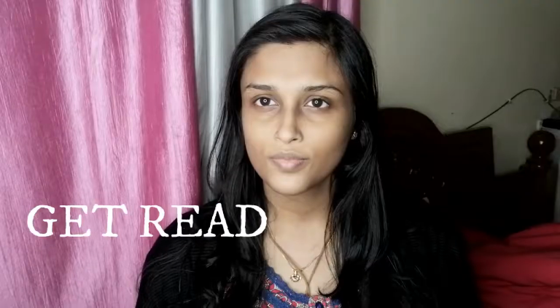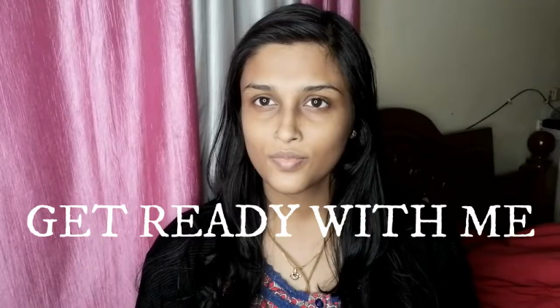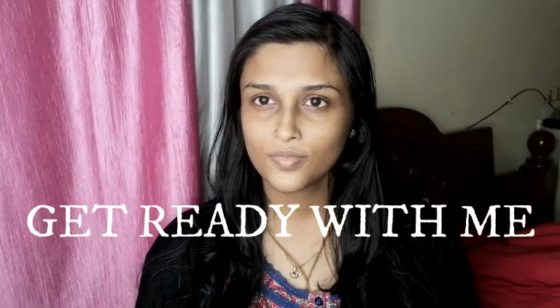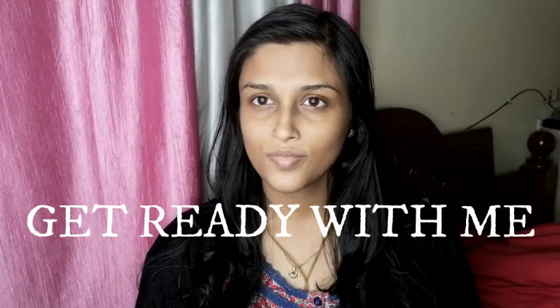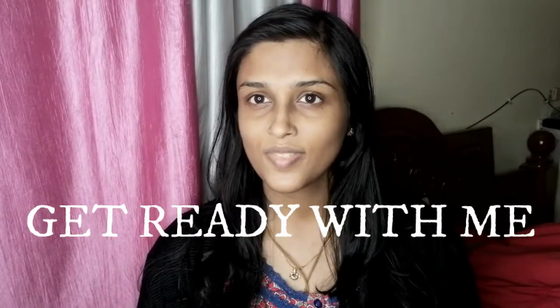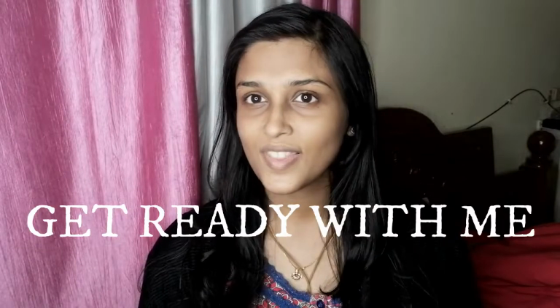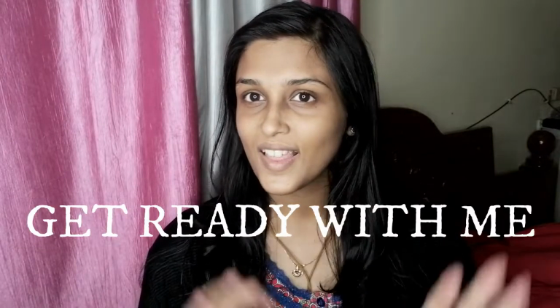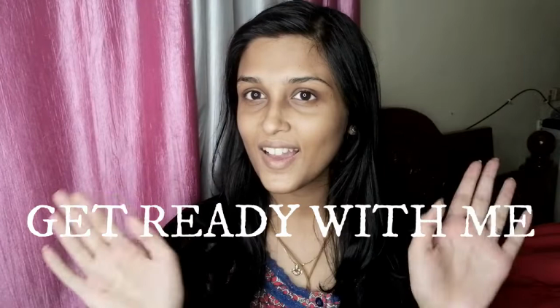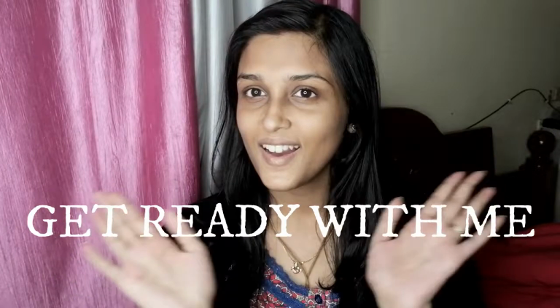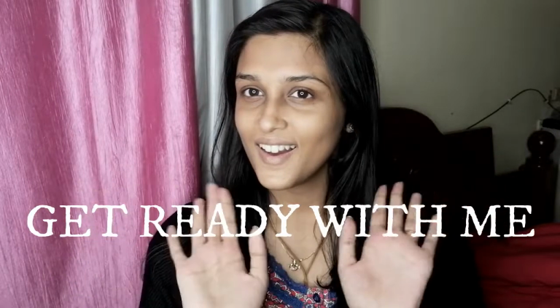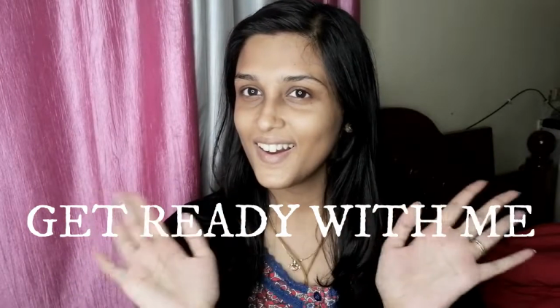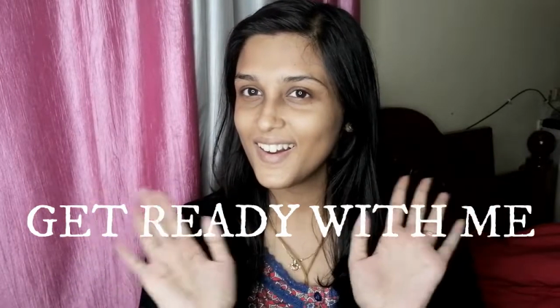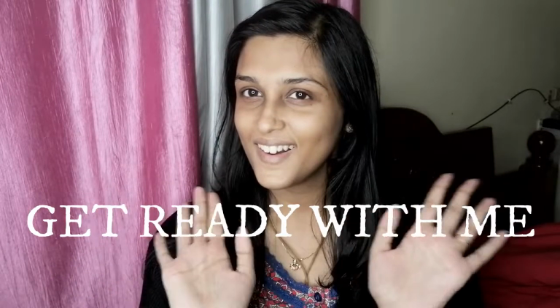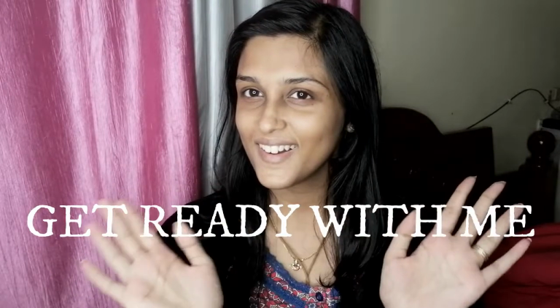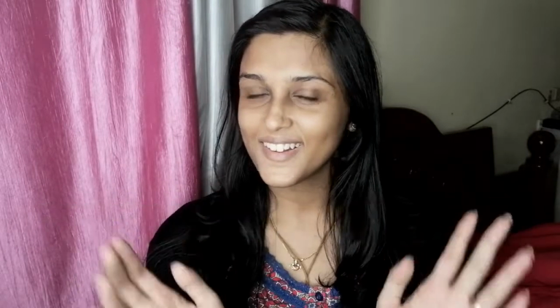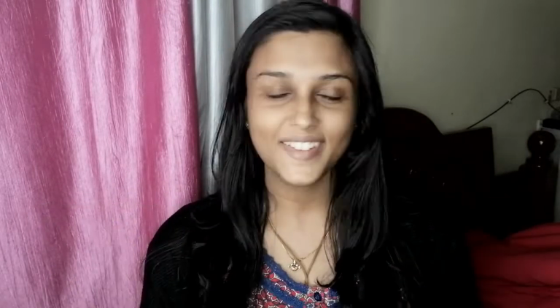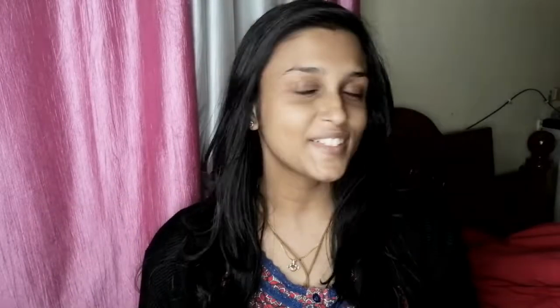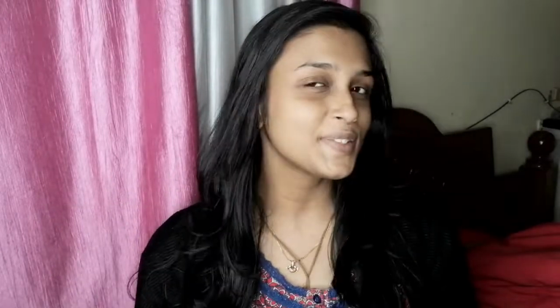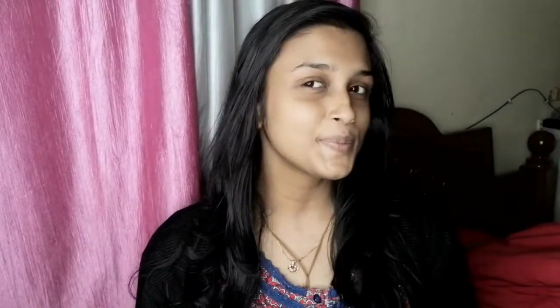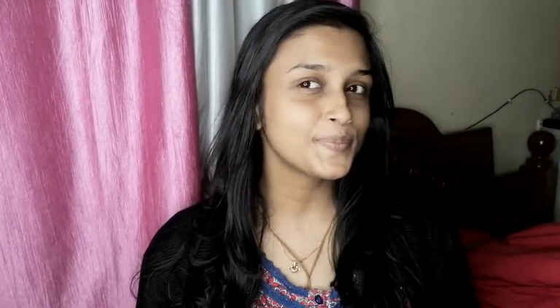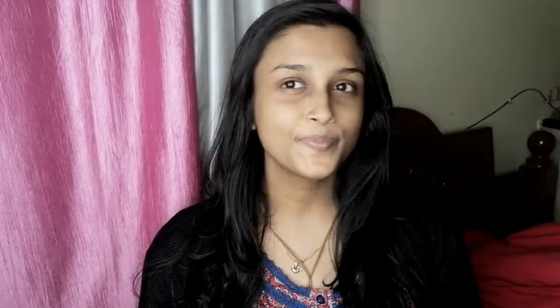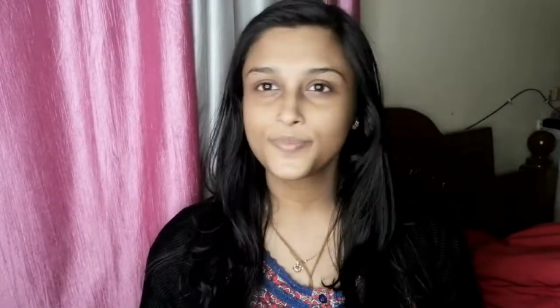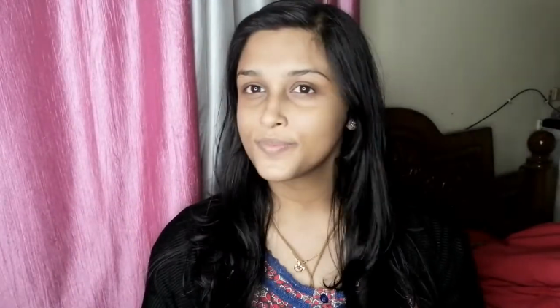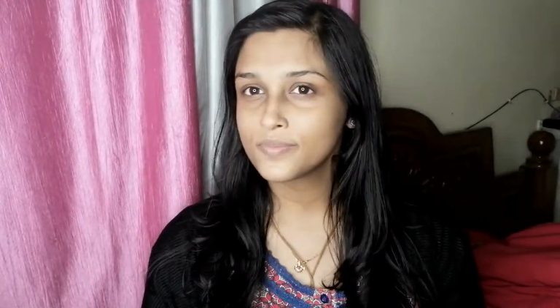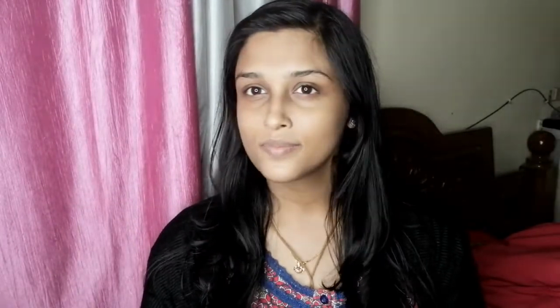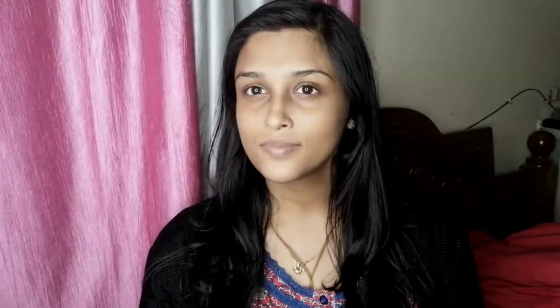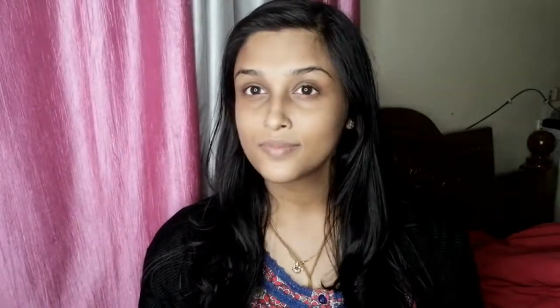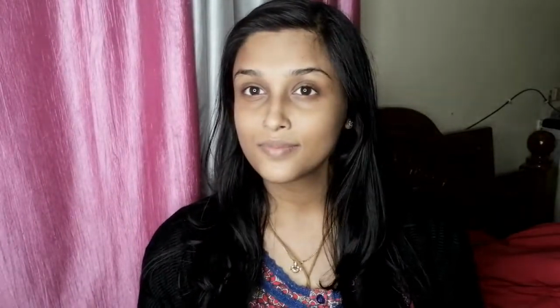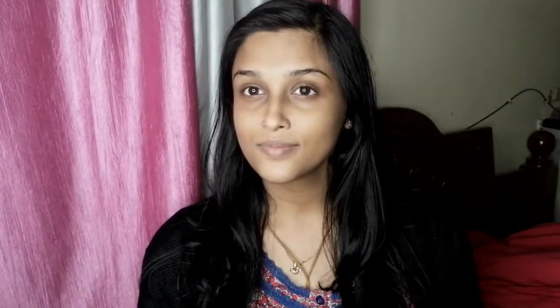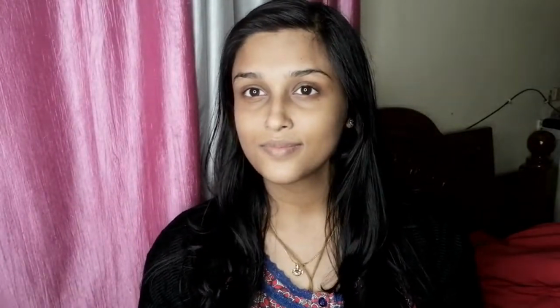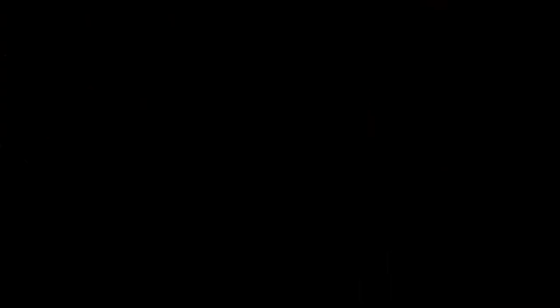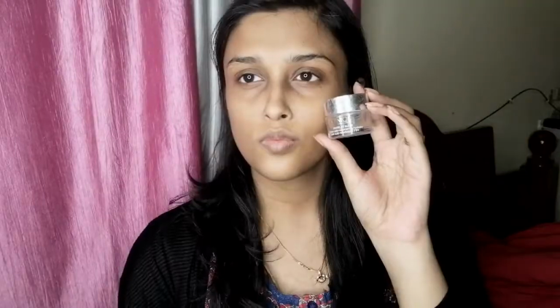Hi guys, here is a vlog — here is an inauguration event.